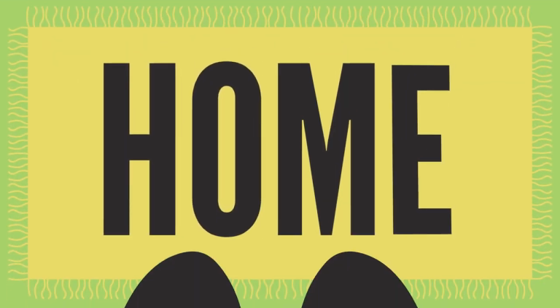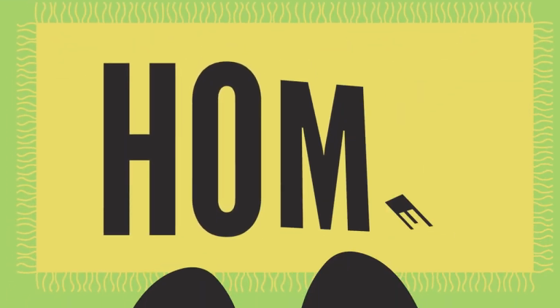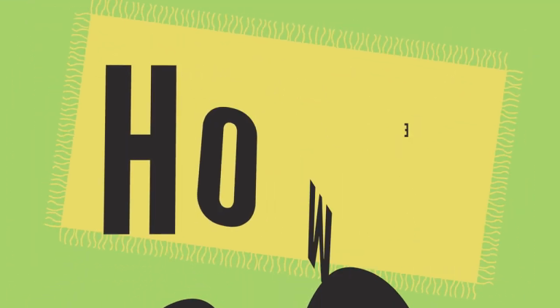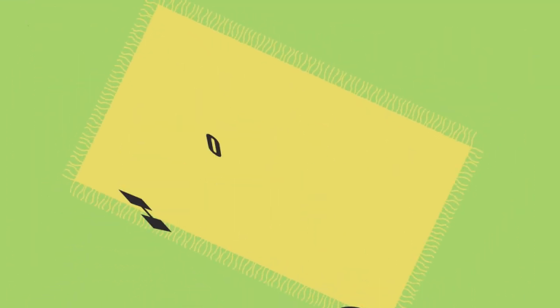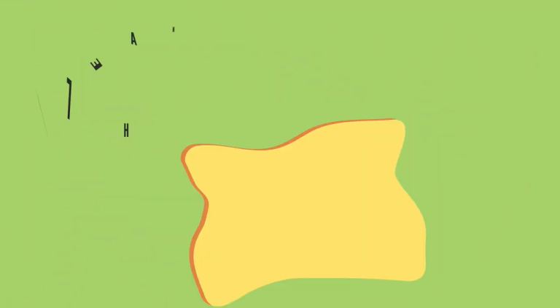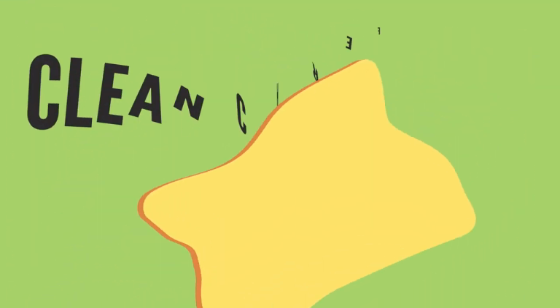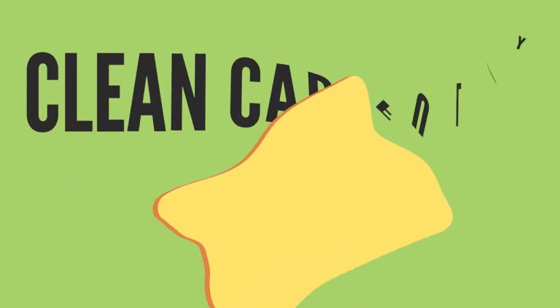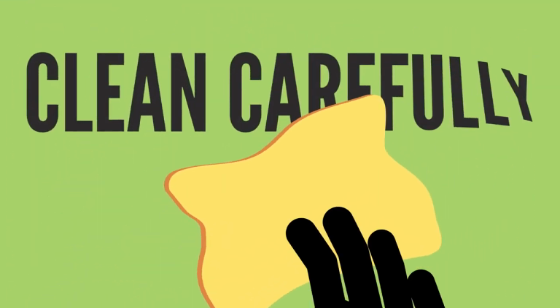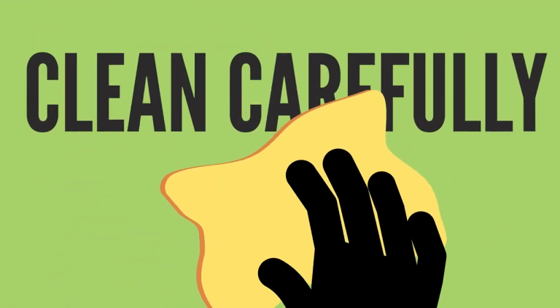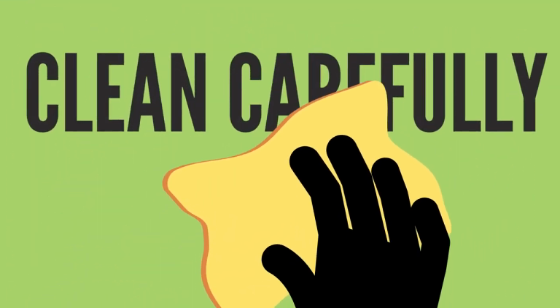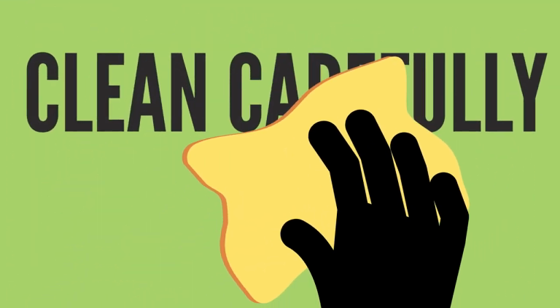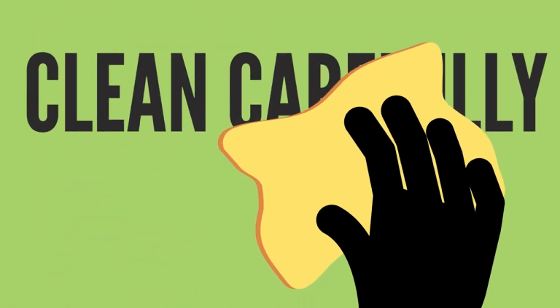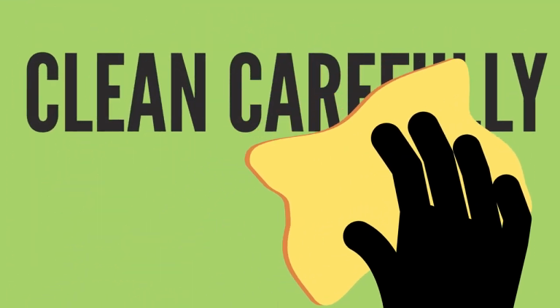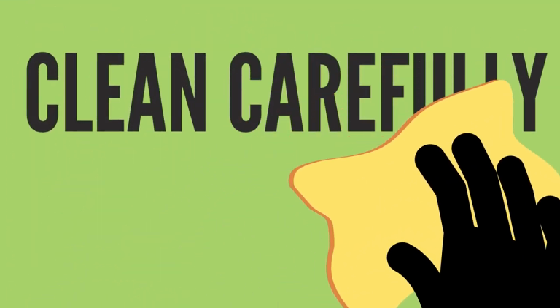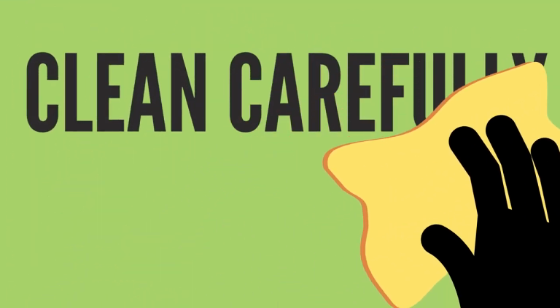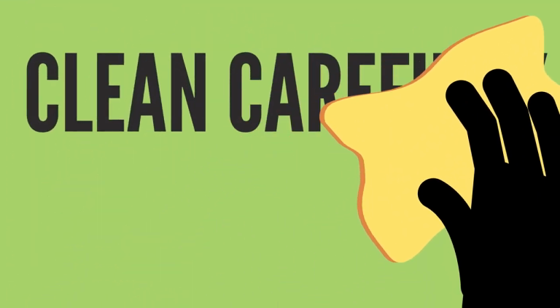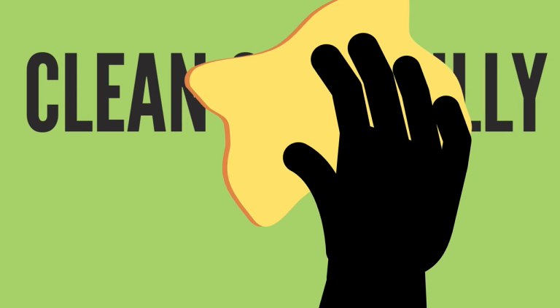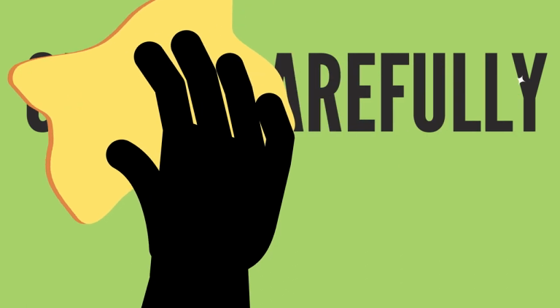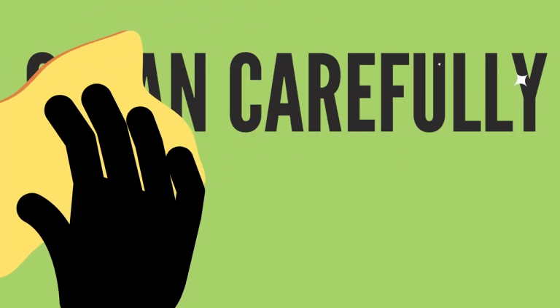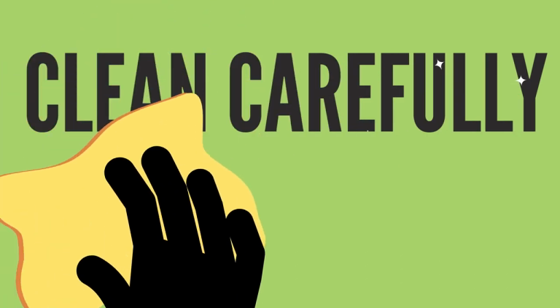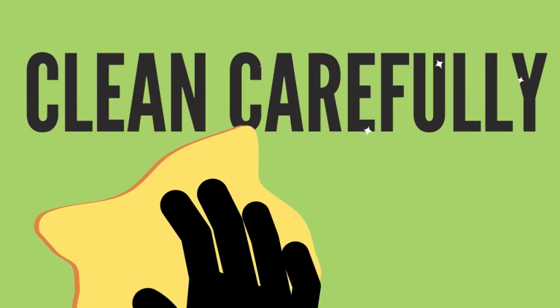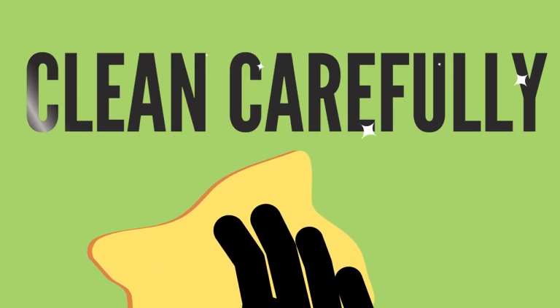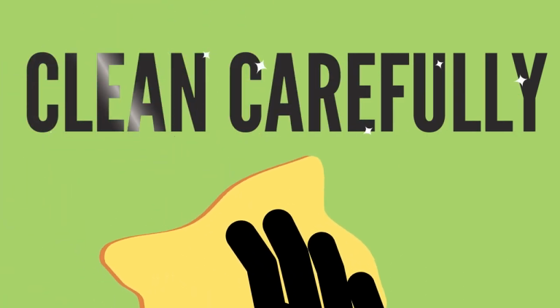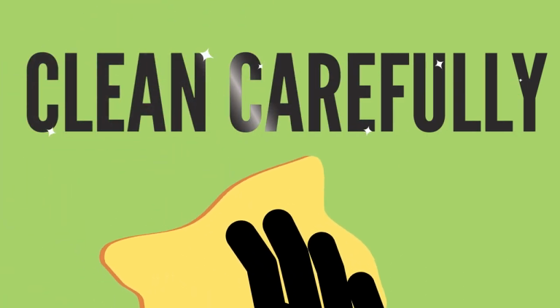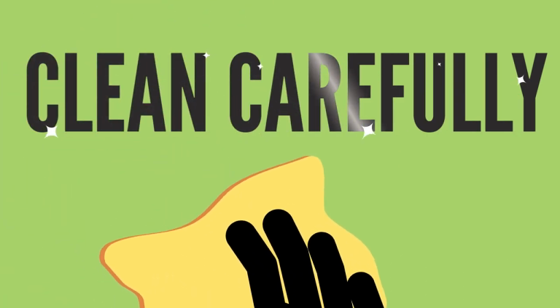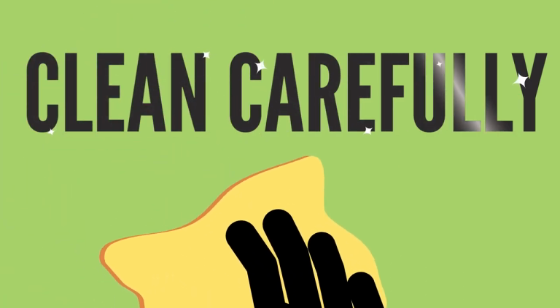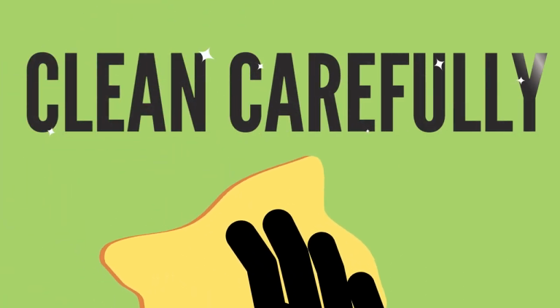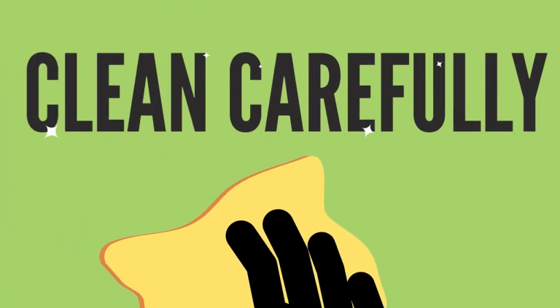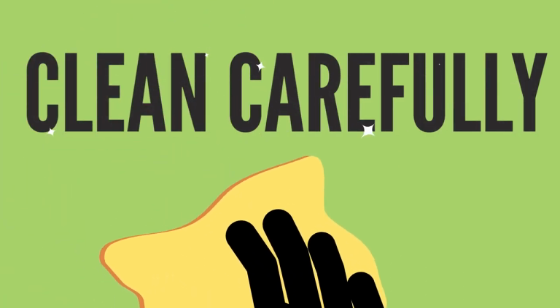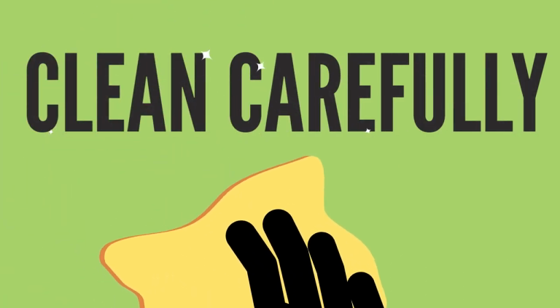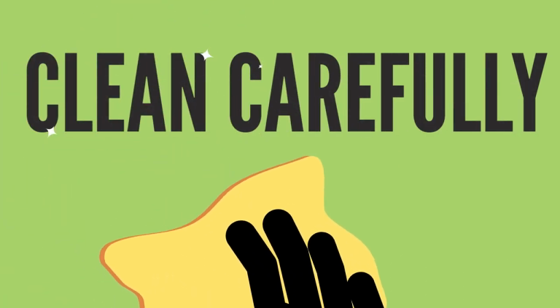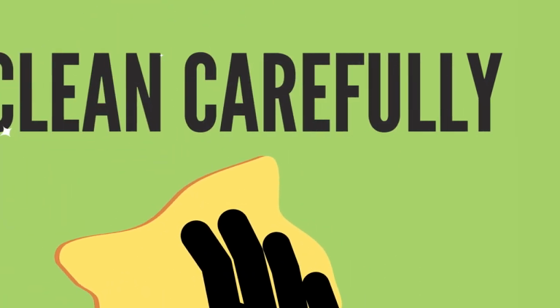You can help prevent cross-contamination in your home by cleaning dishes and utensils after each use.